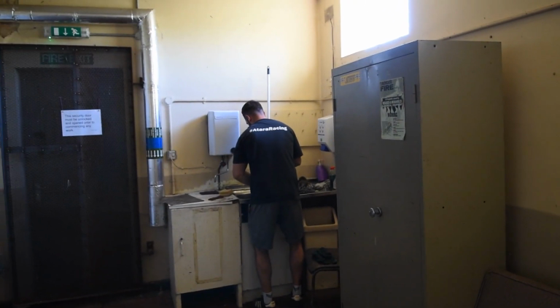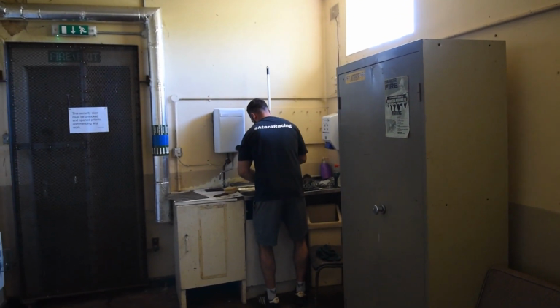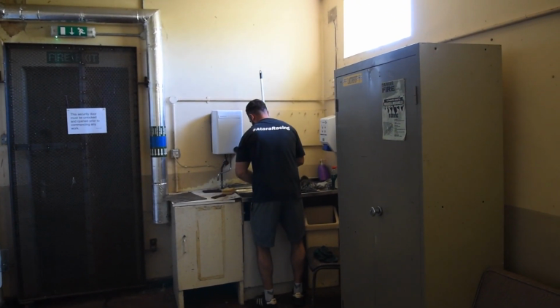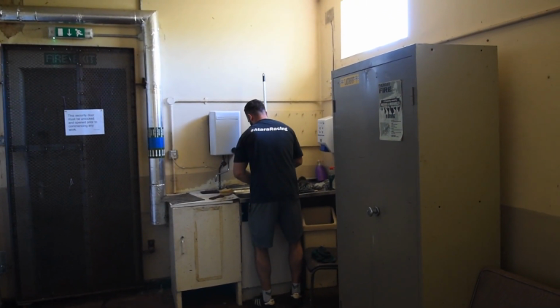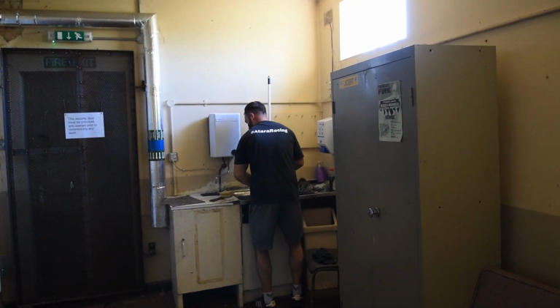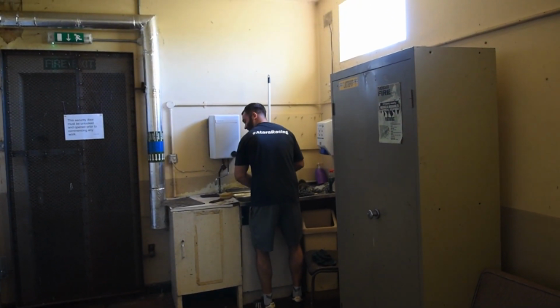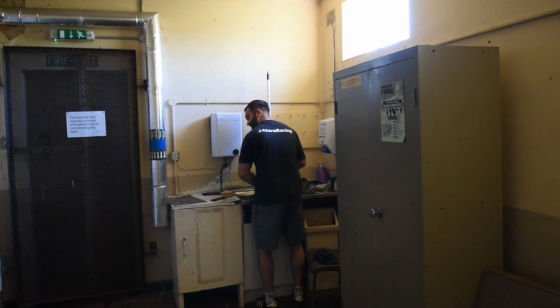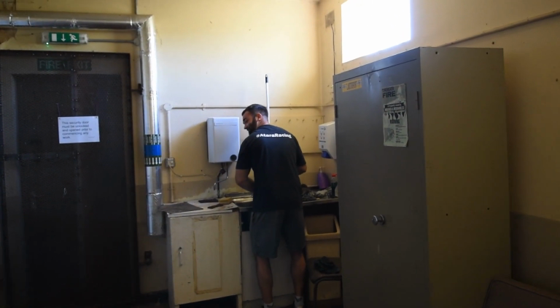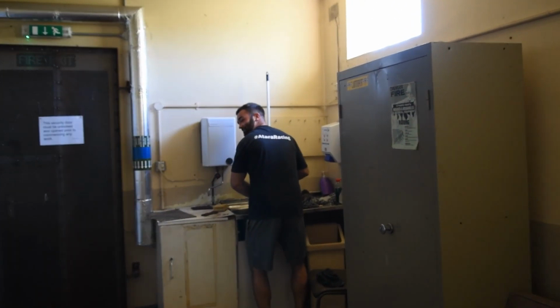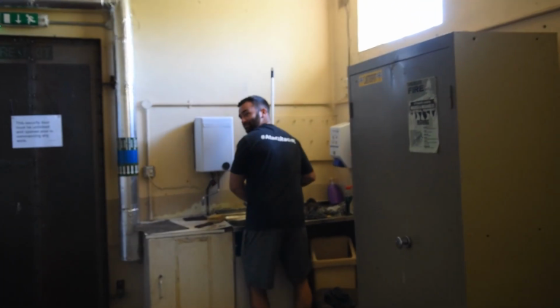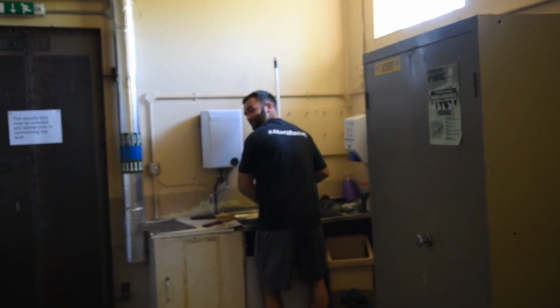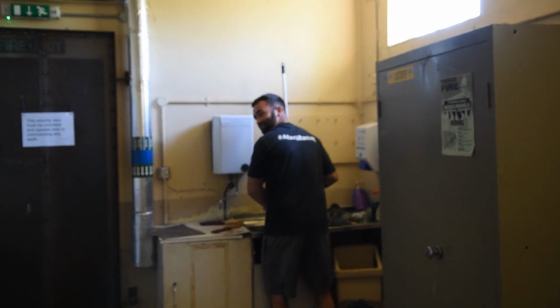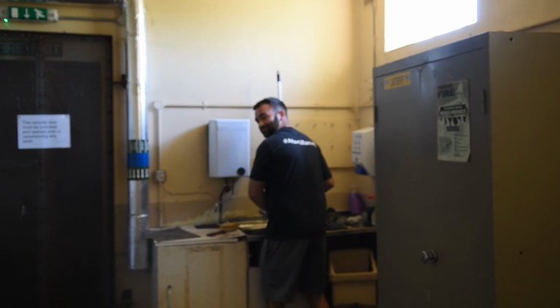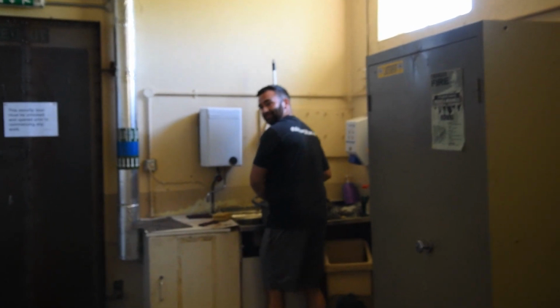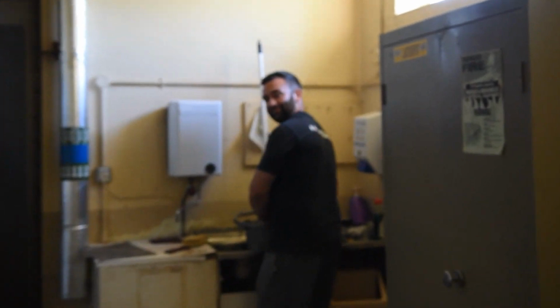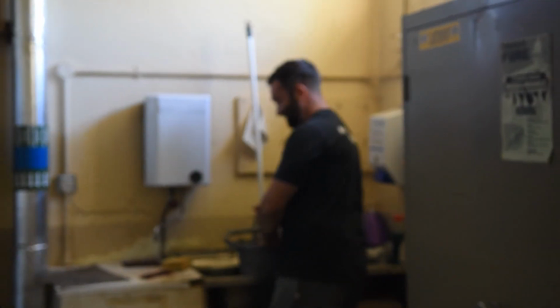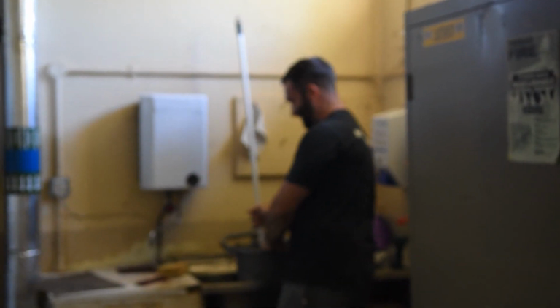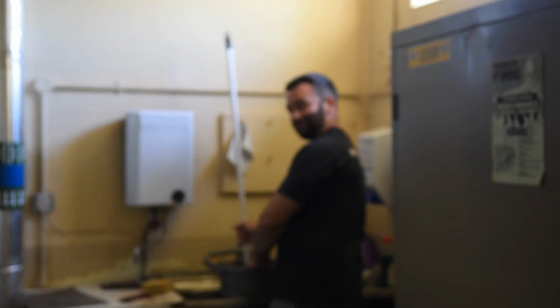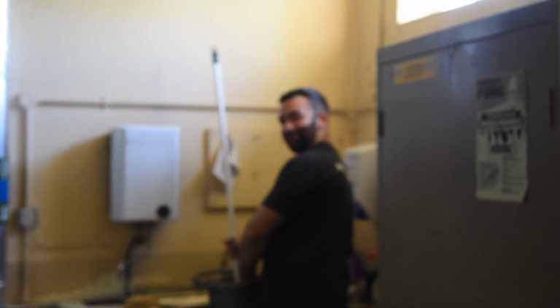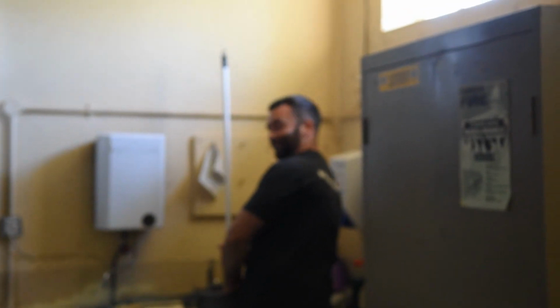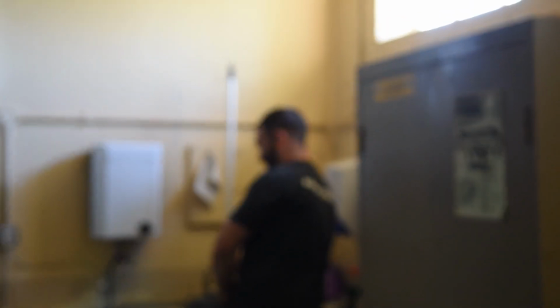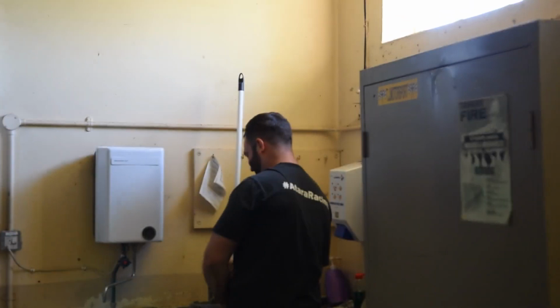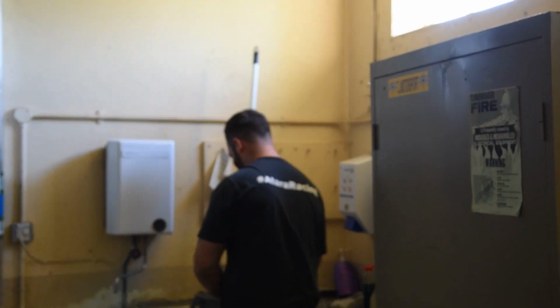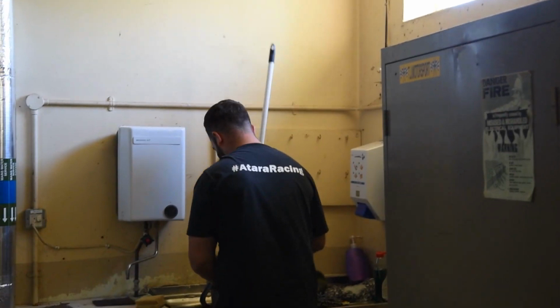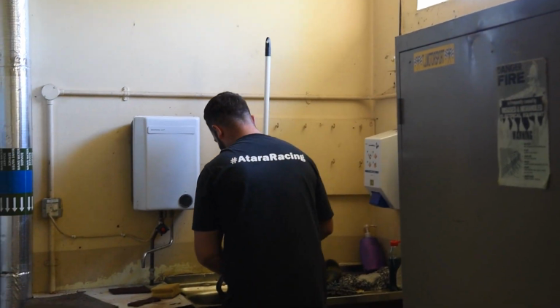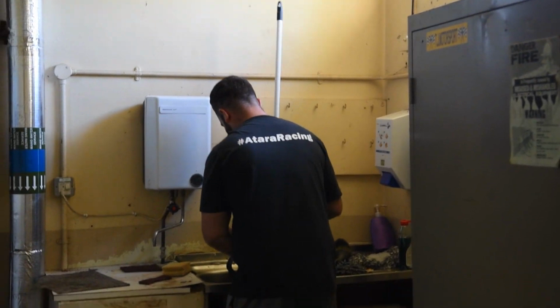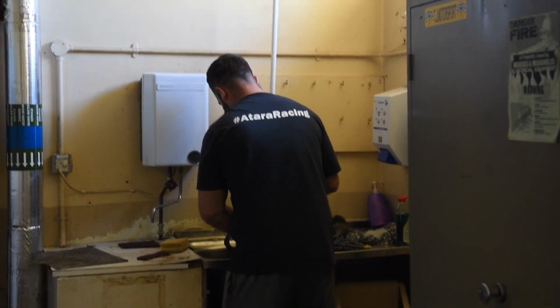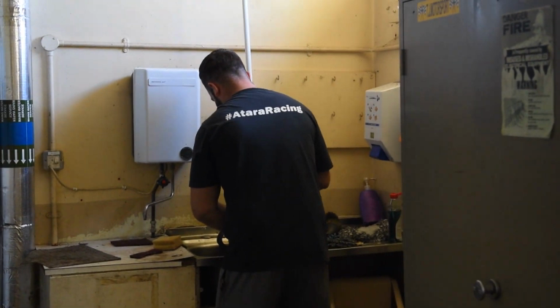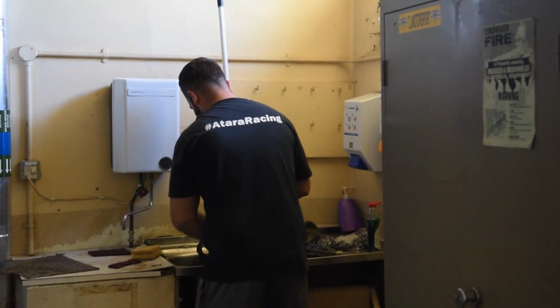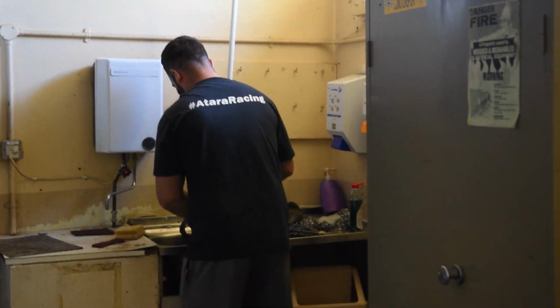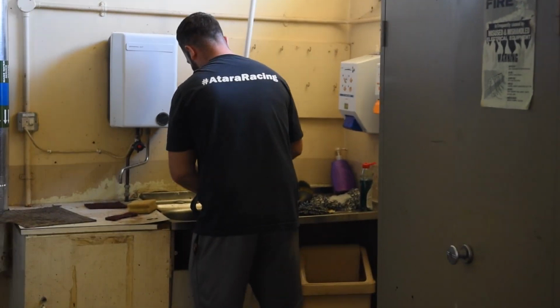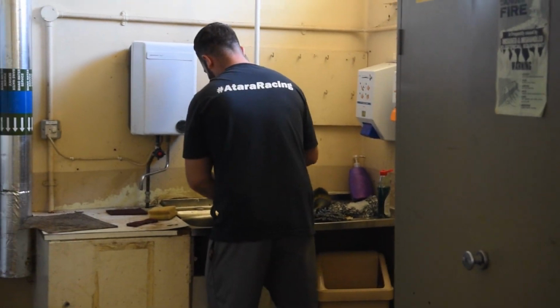What are you doing? I'm freeing him up mate.